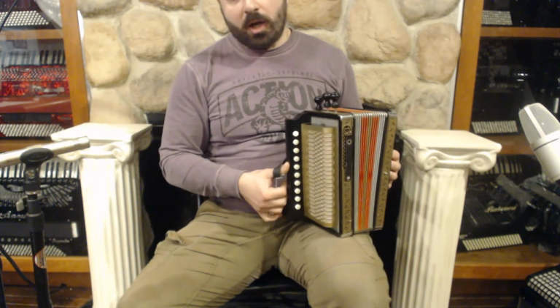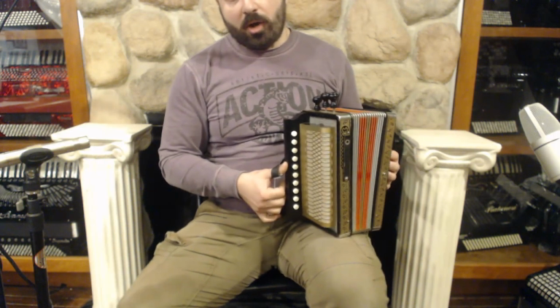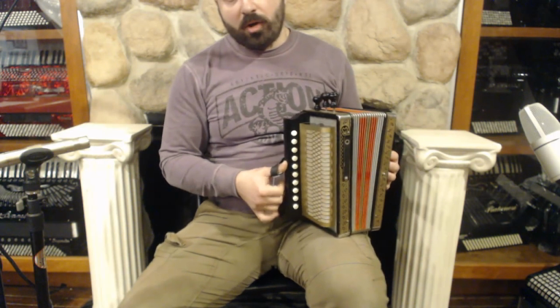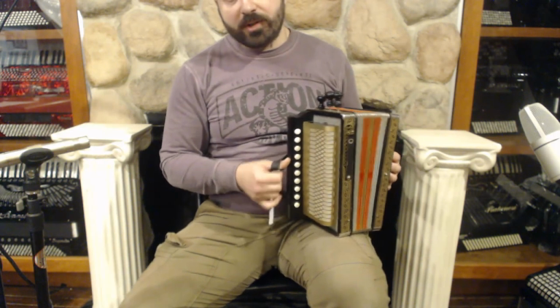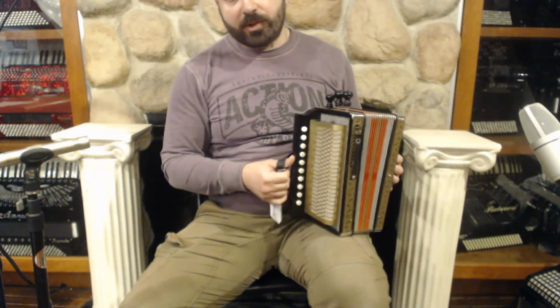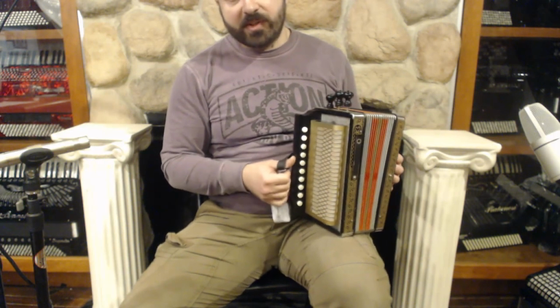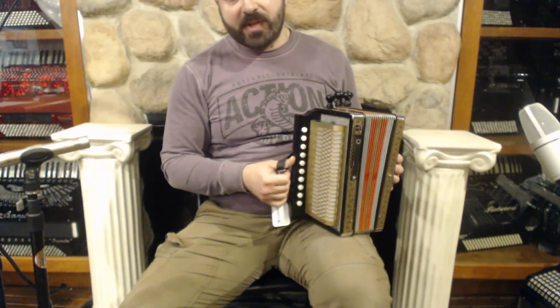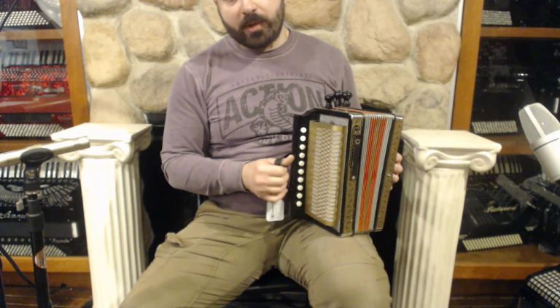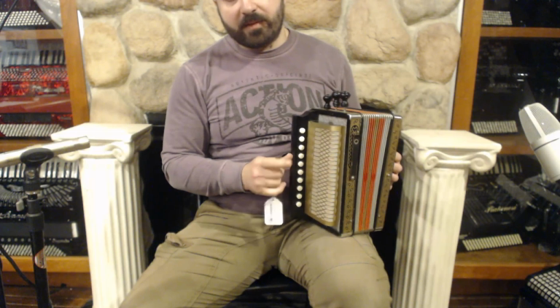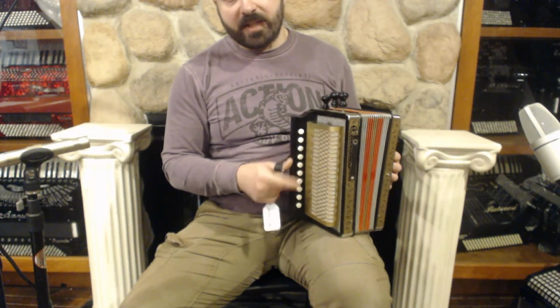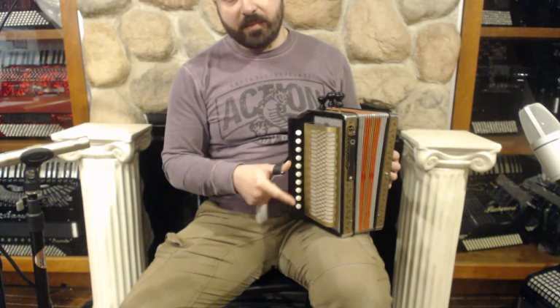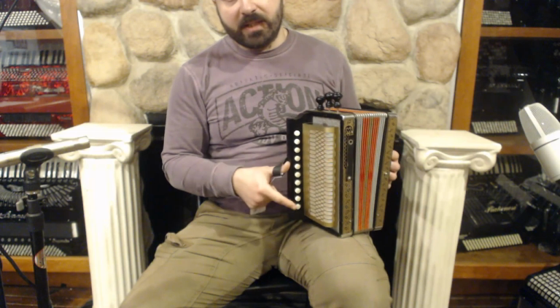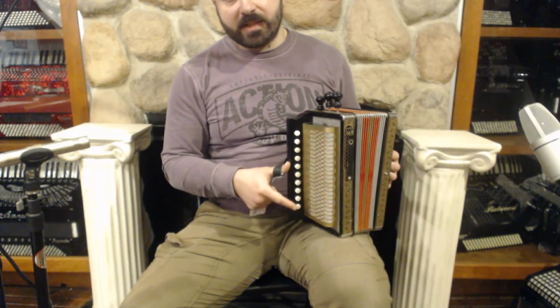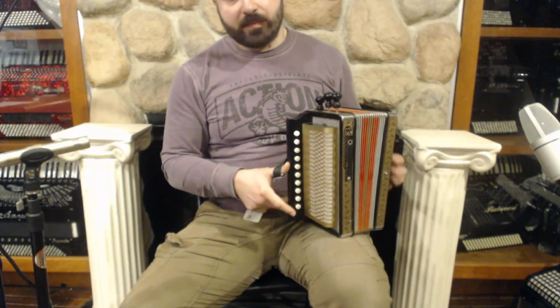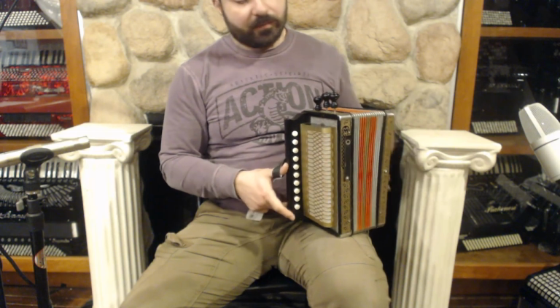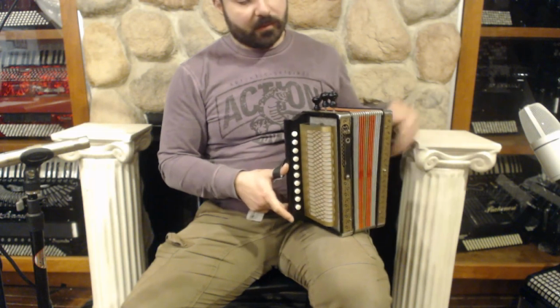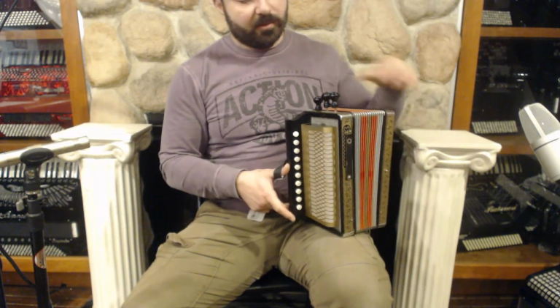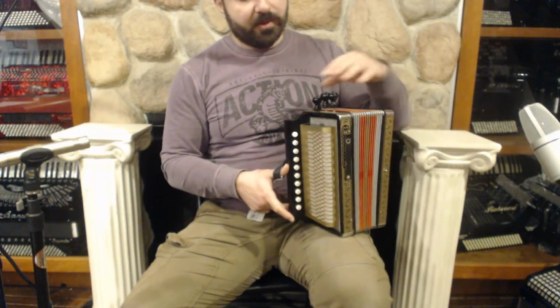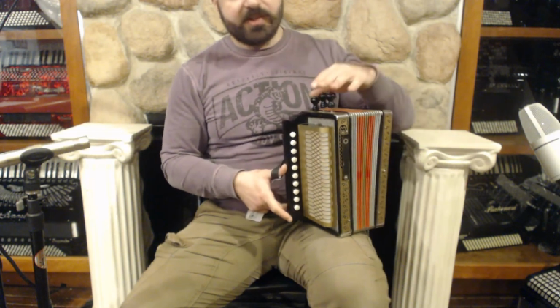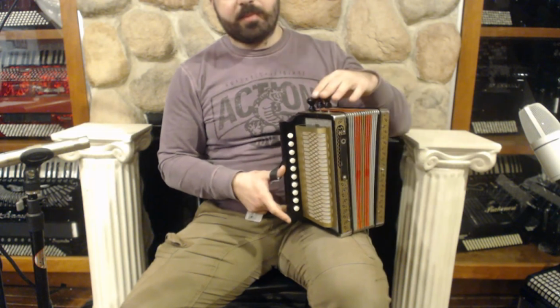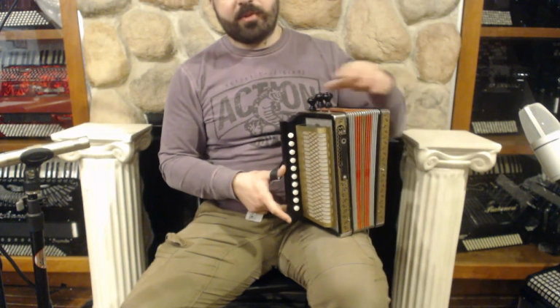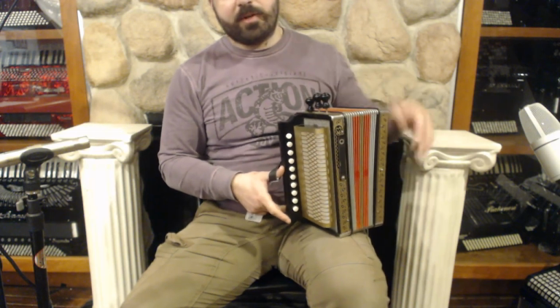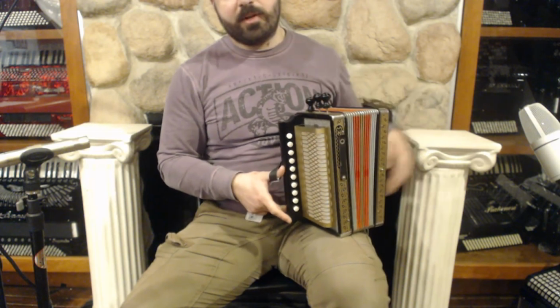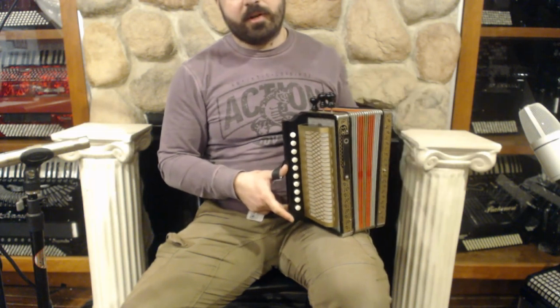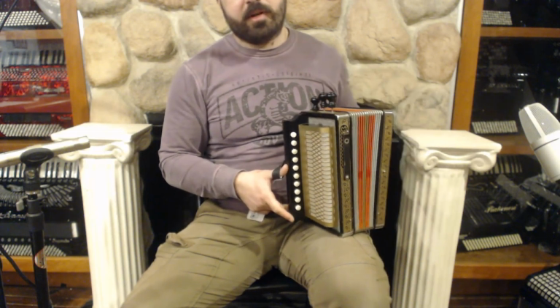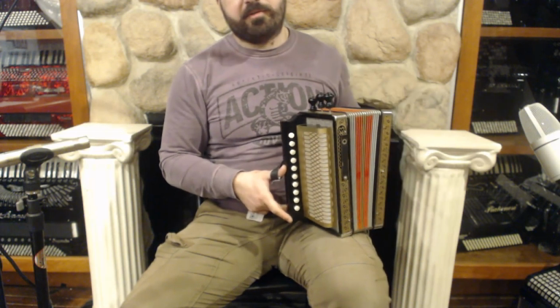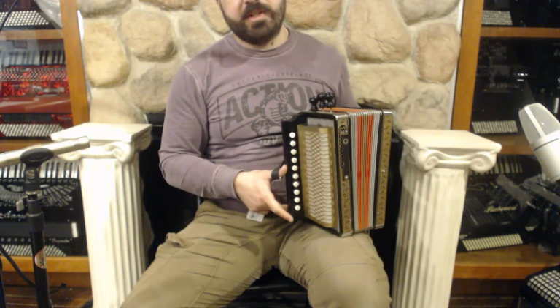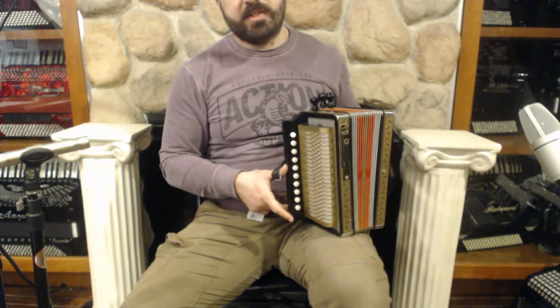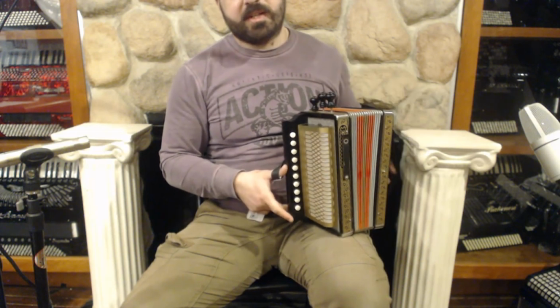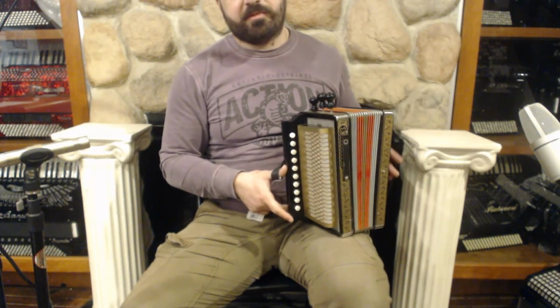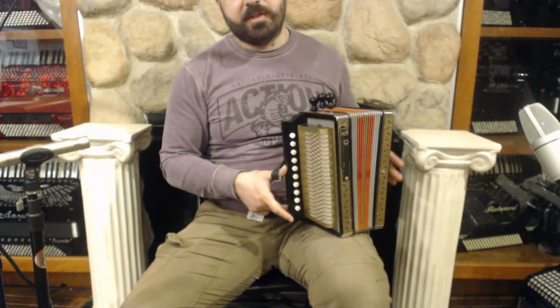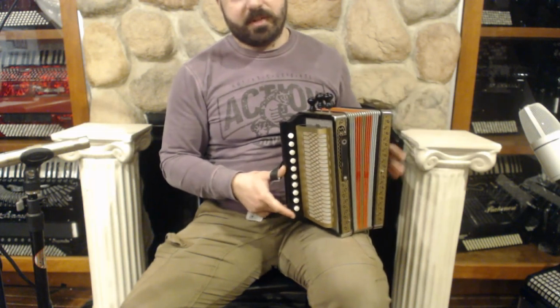On the treble side we have 10 buttons, 3 stops over here, and 3 sets of reeds.